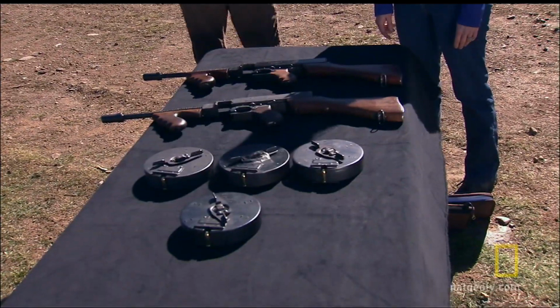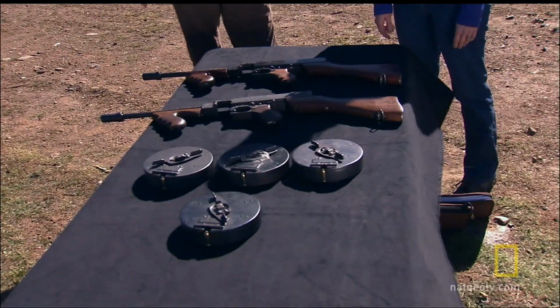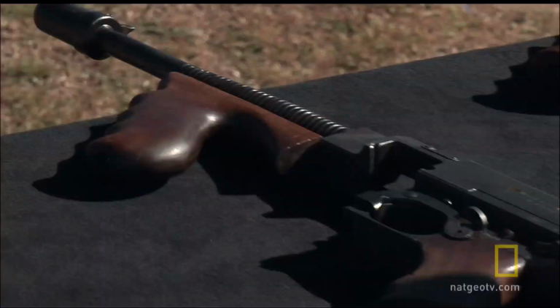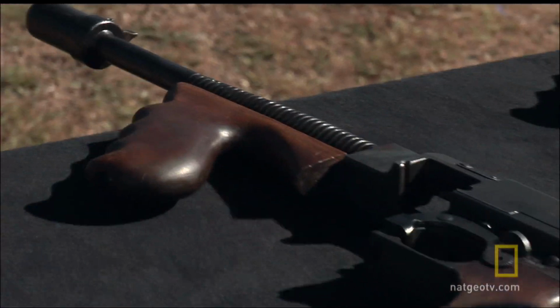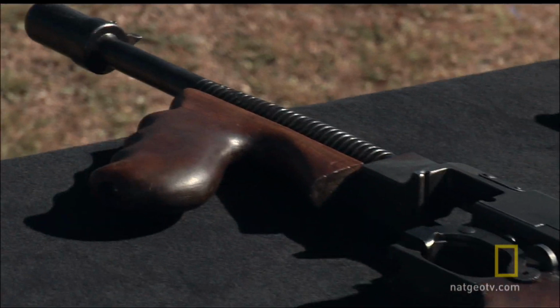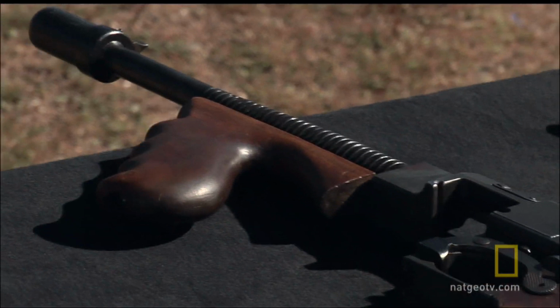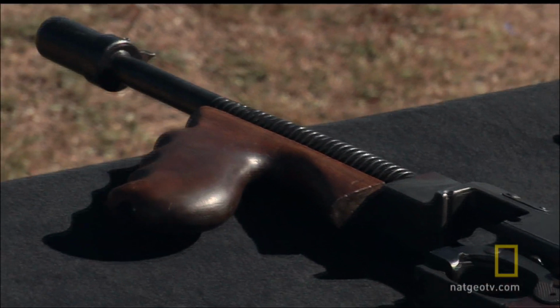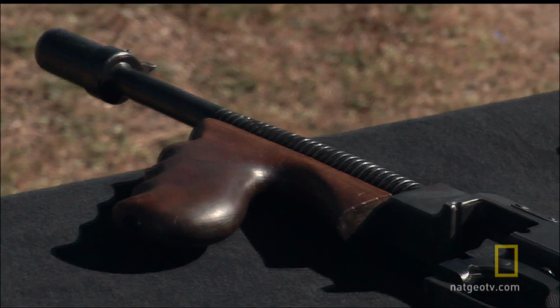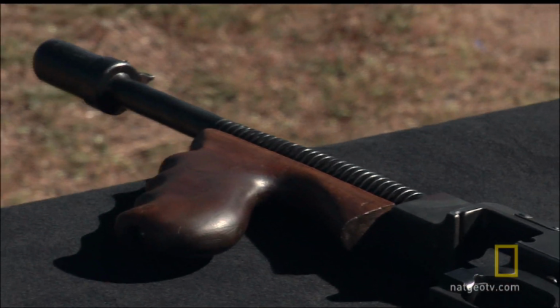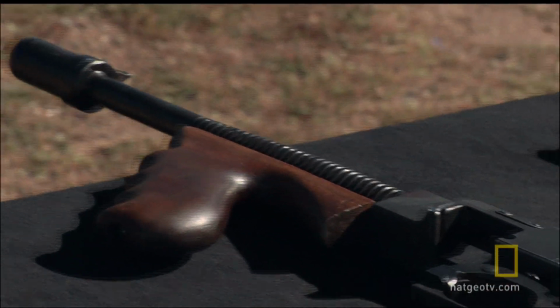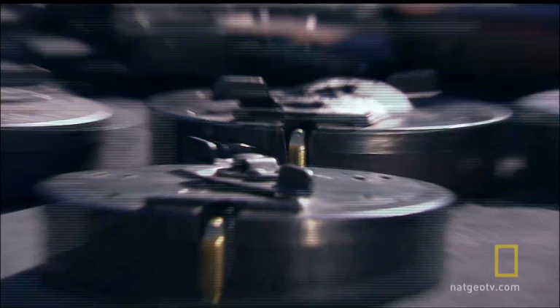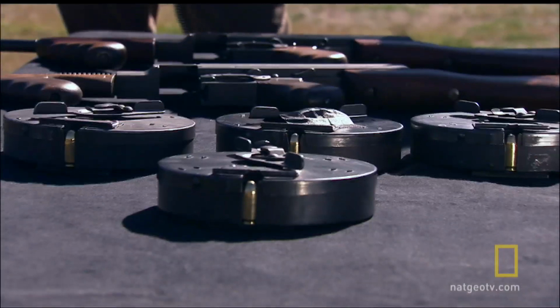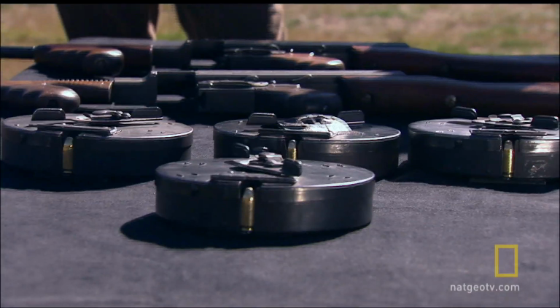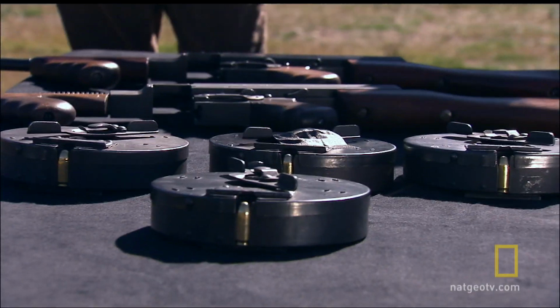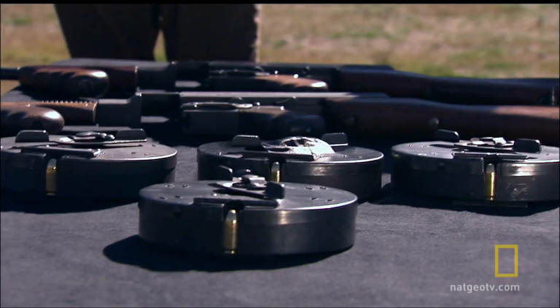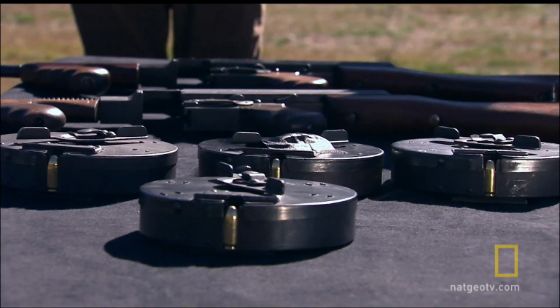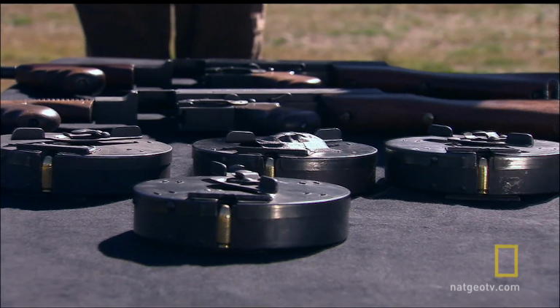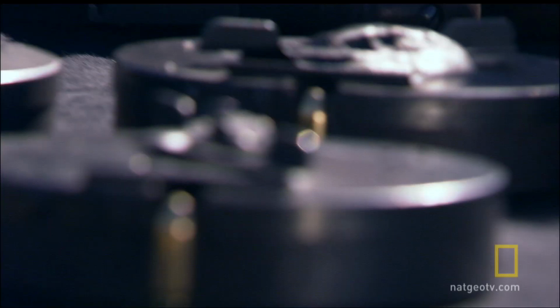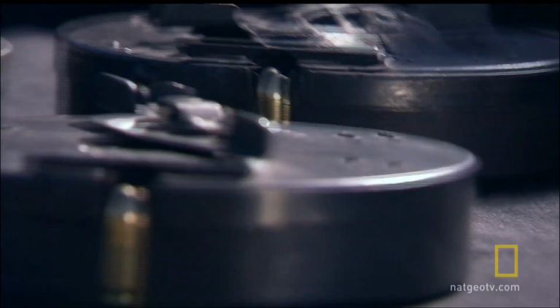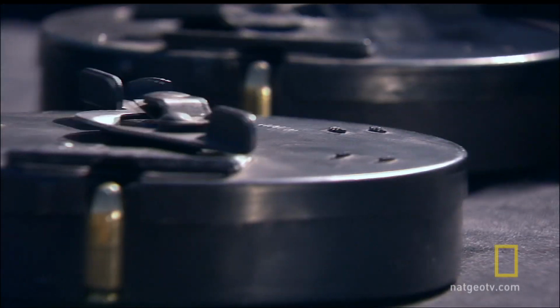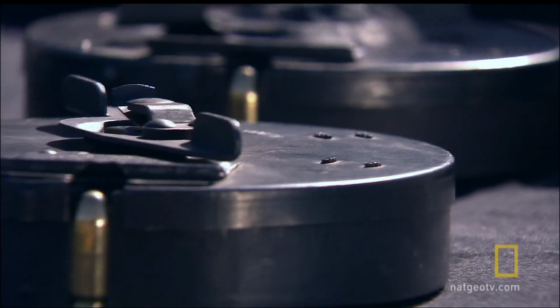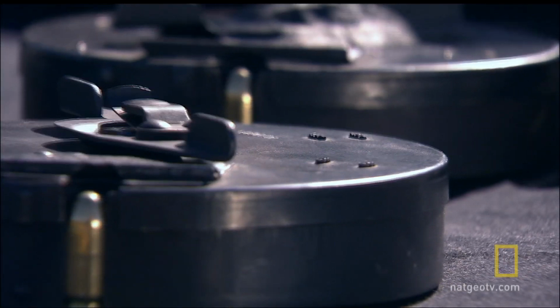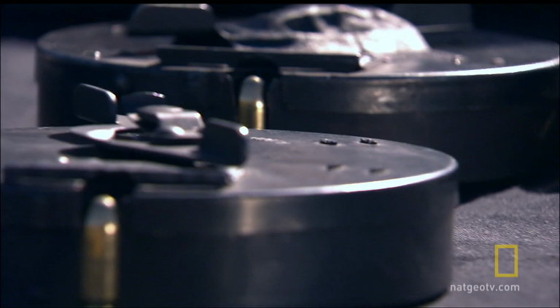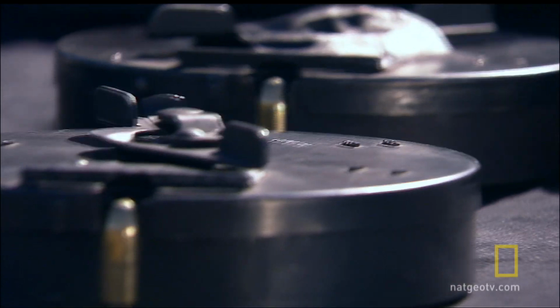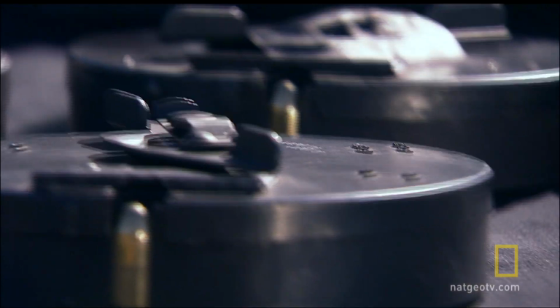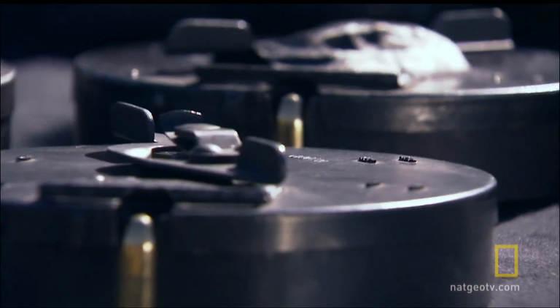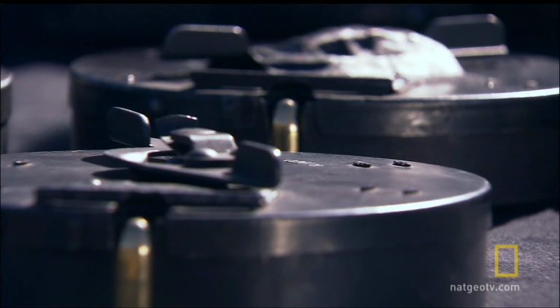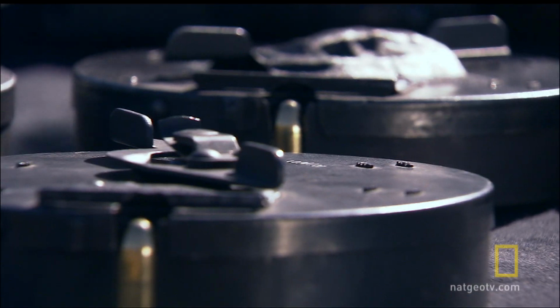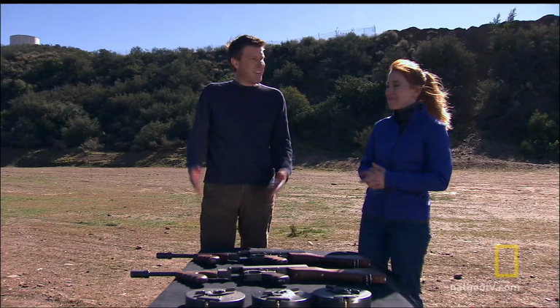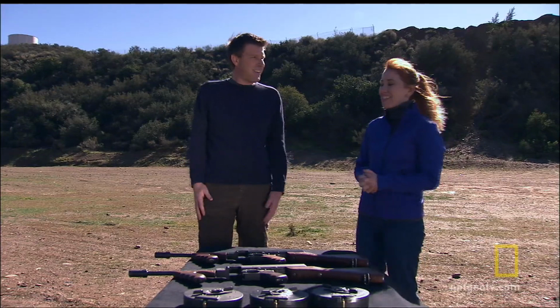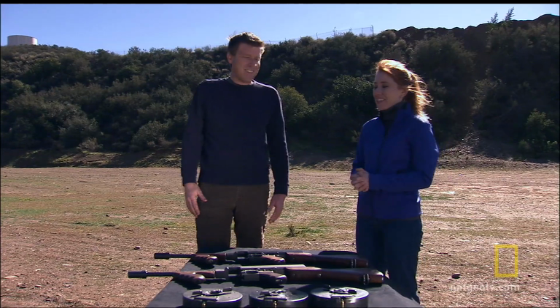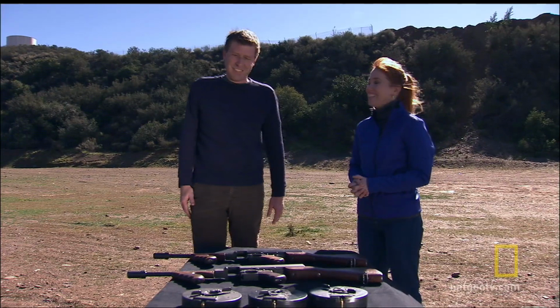We got Tommy guns. Each one of these snail drums here holds 50 bullets. Let's do it.